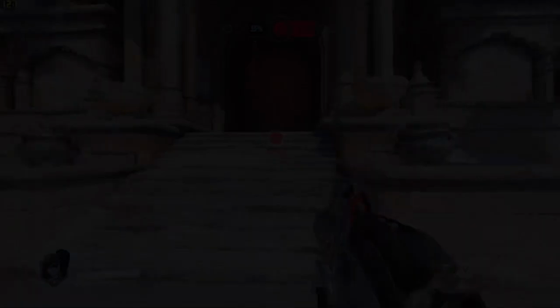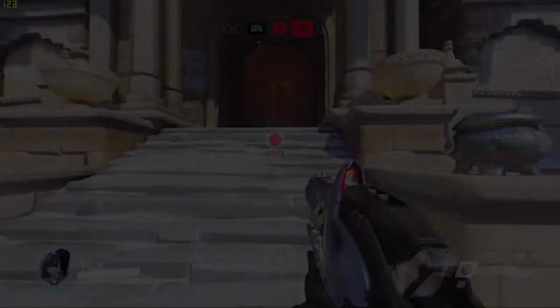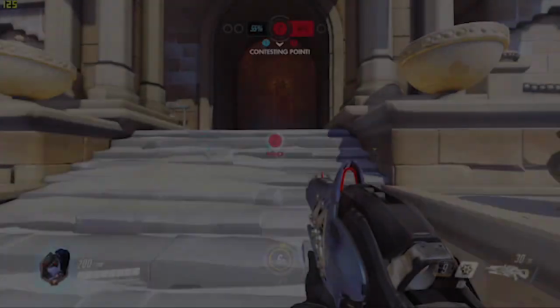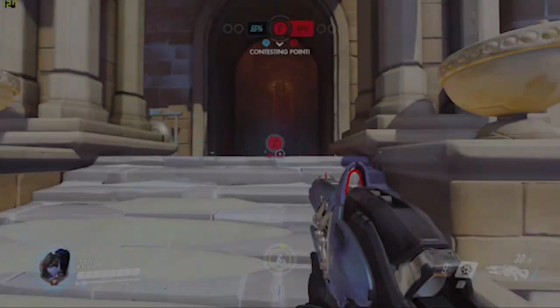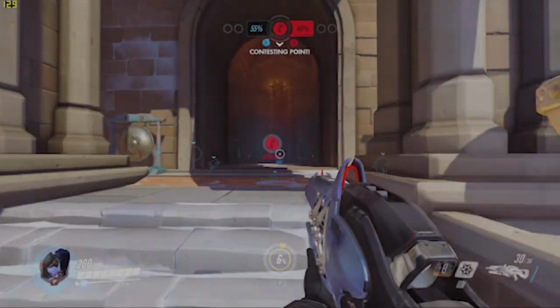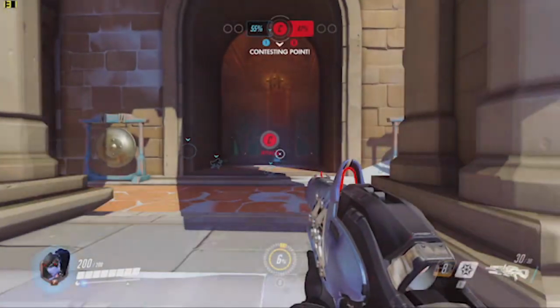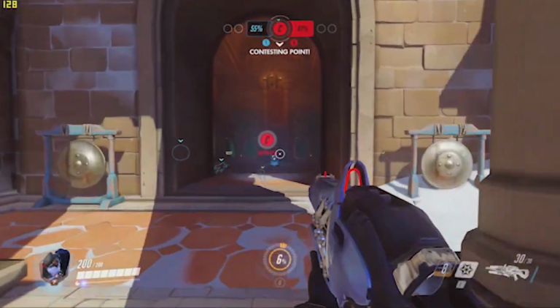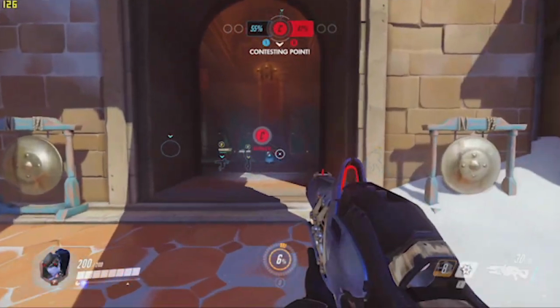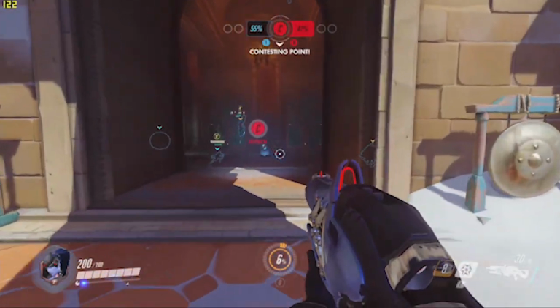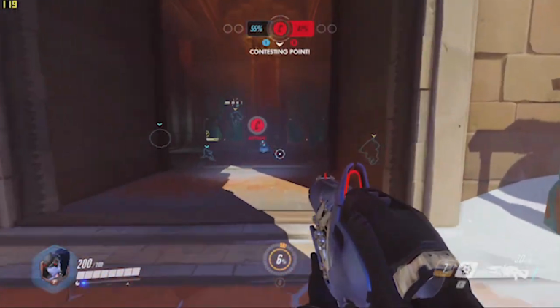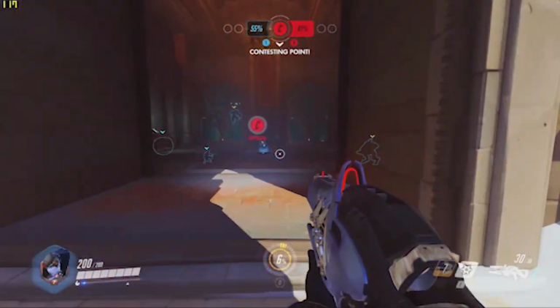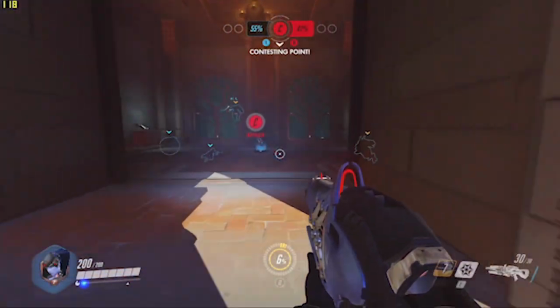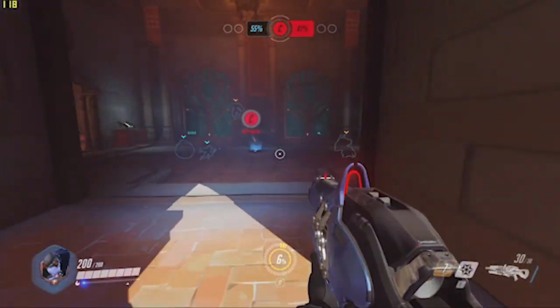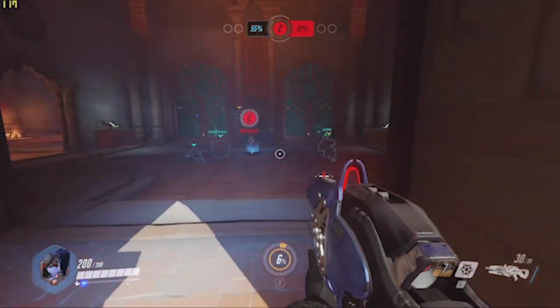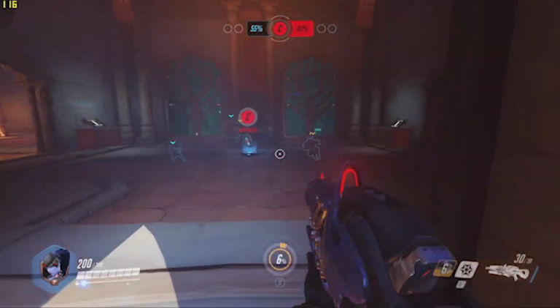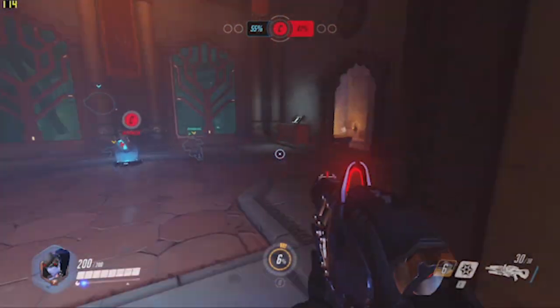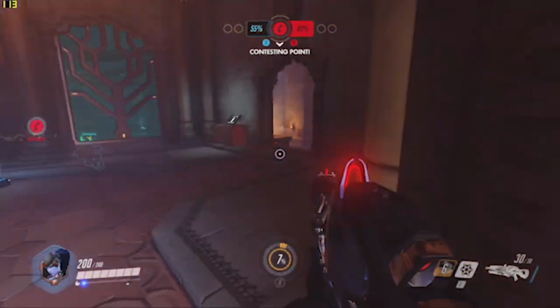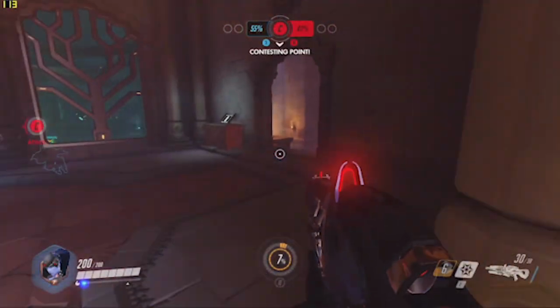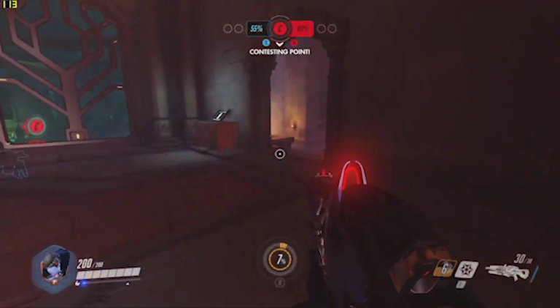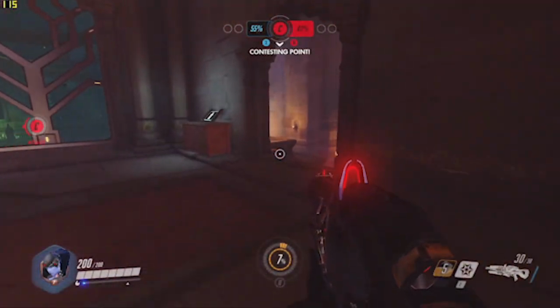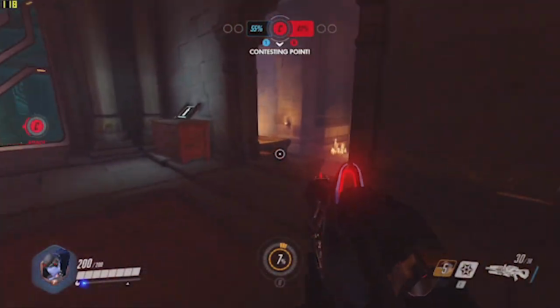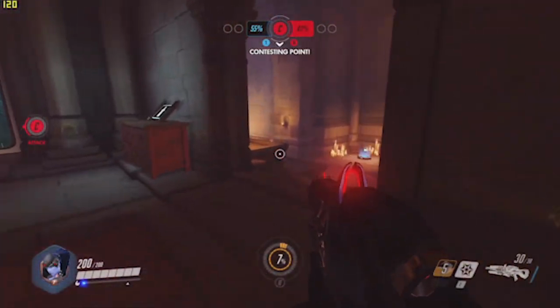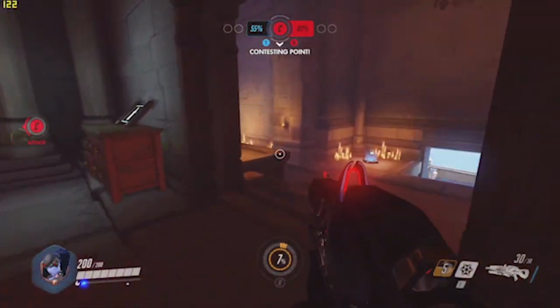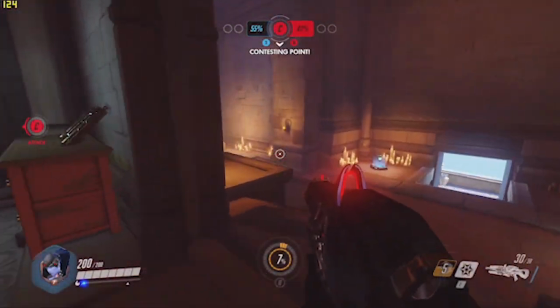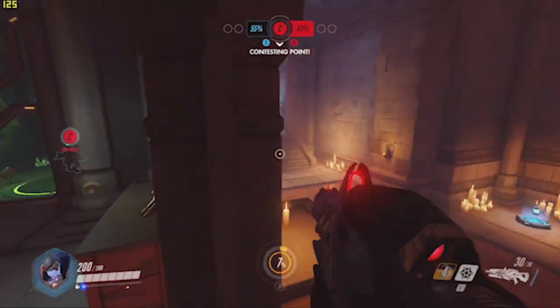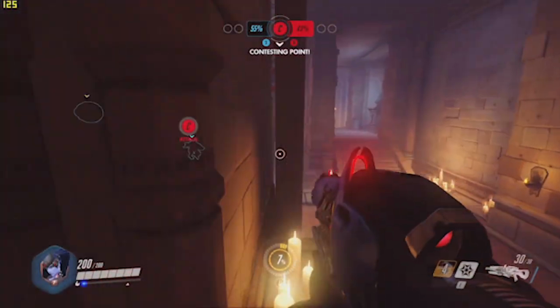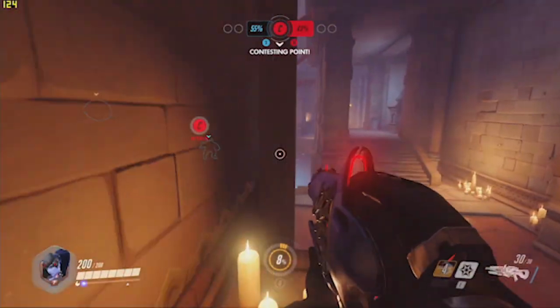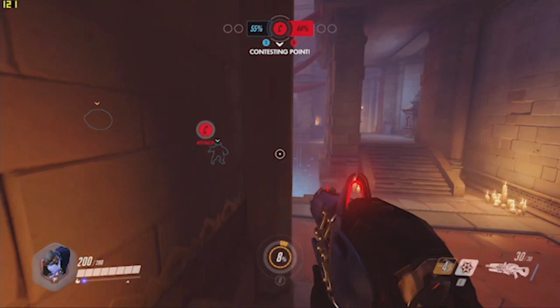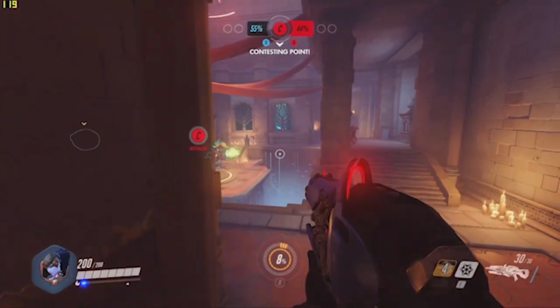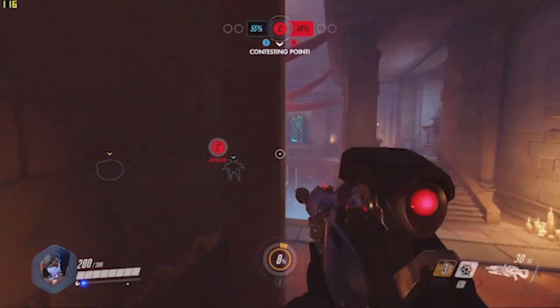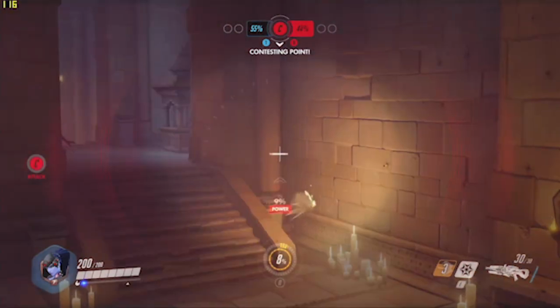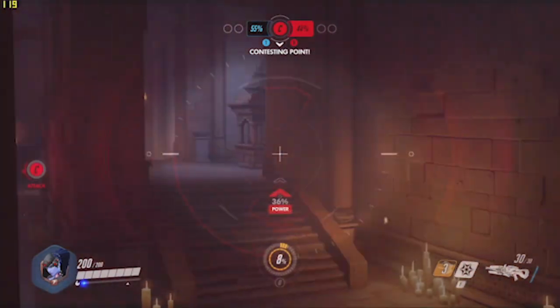Hello everyone, Martin here, and today I've got a $500 showdown between the US, Canada, and the UK. Are you ready for it?